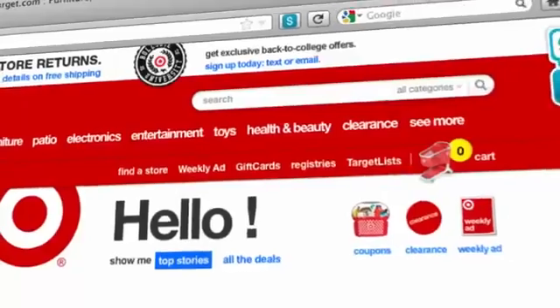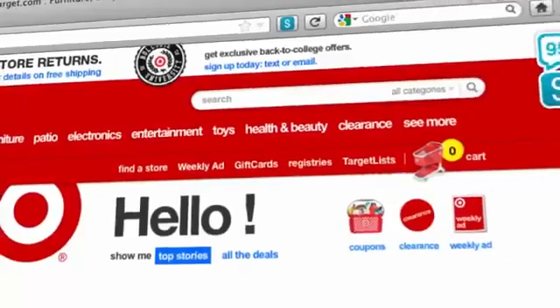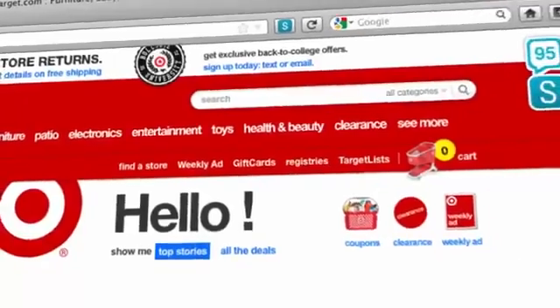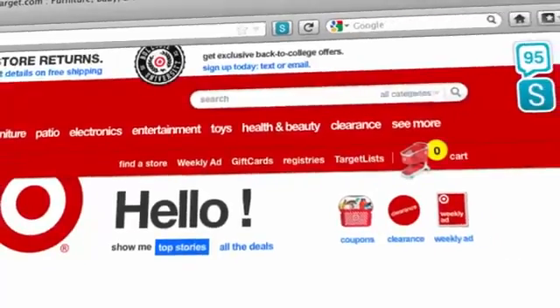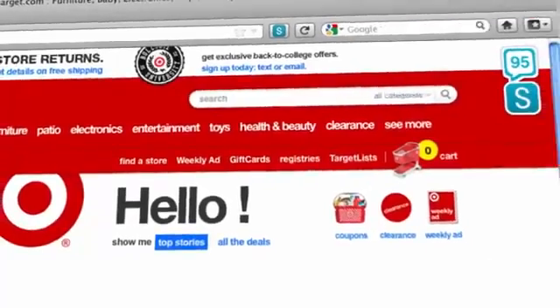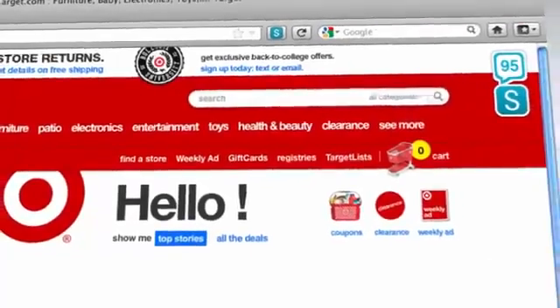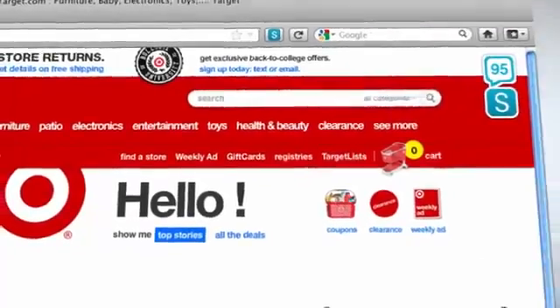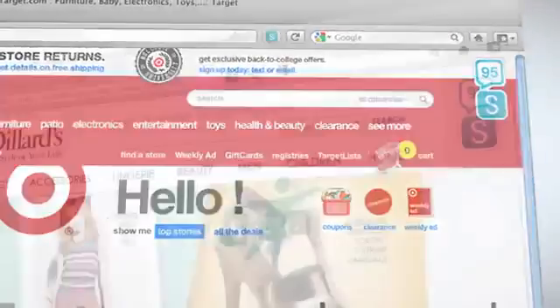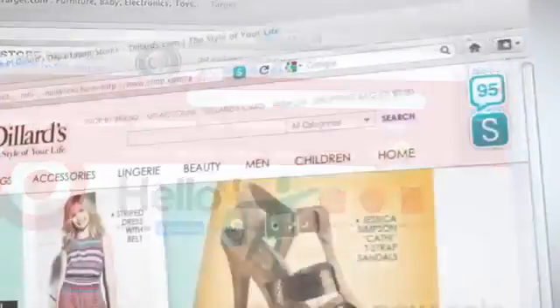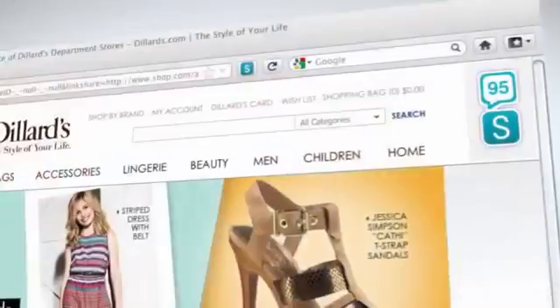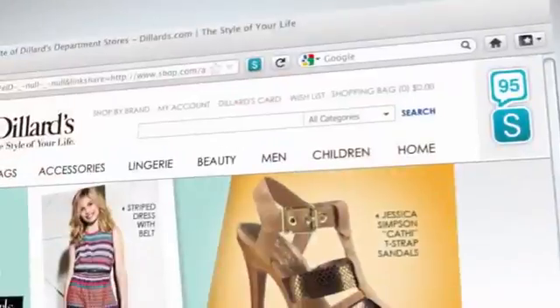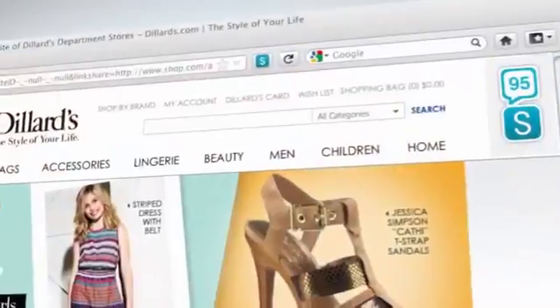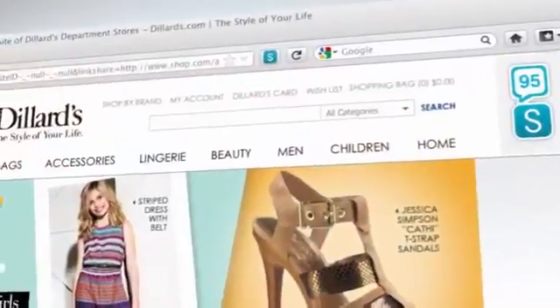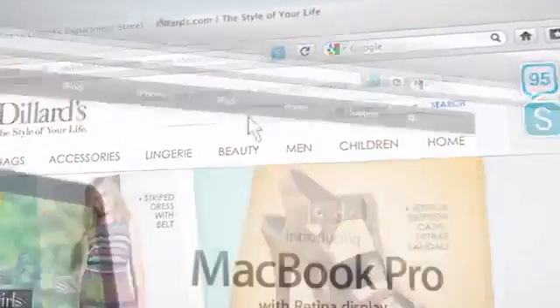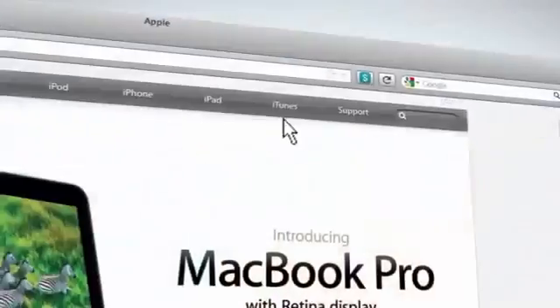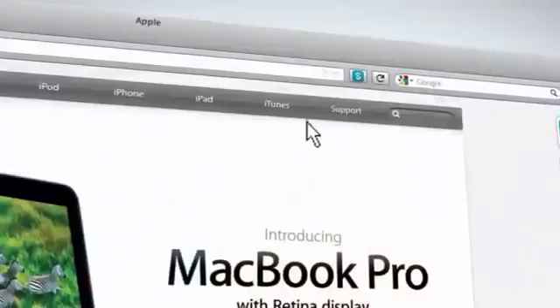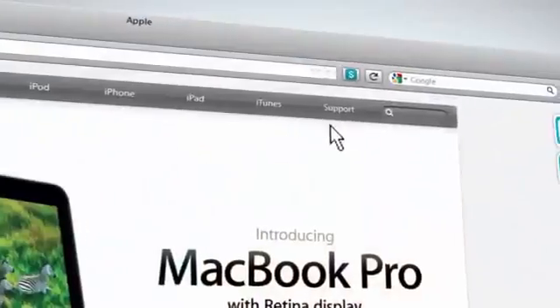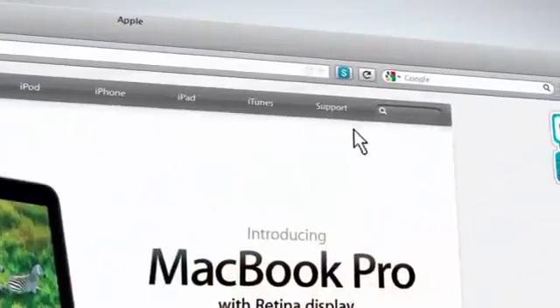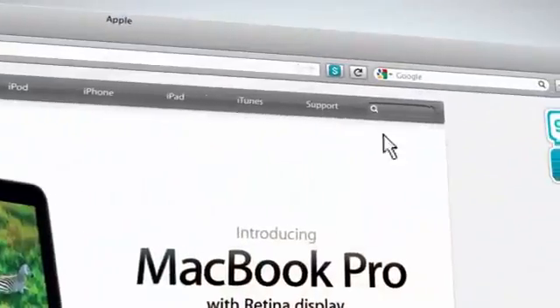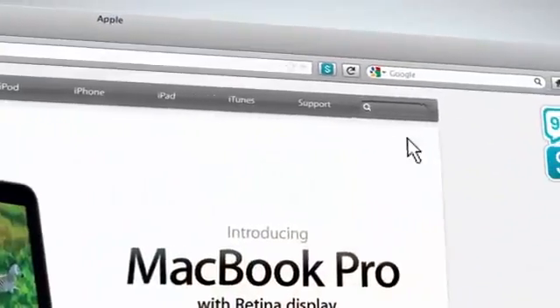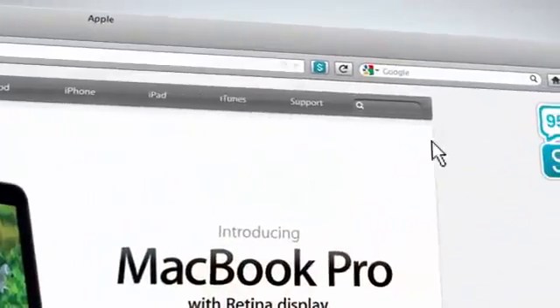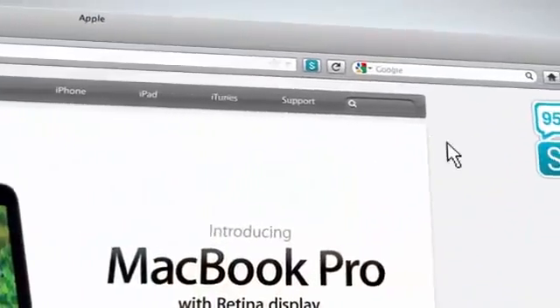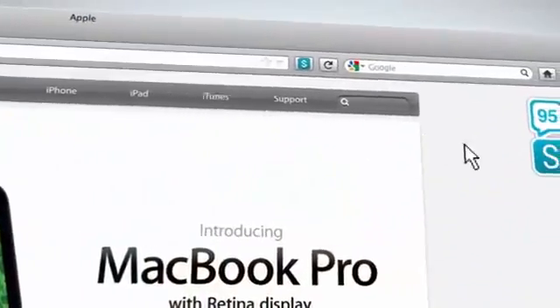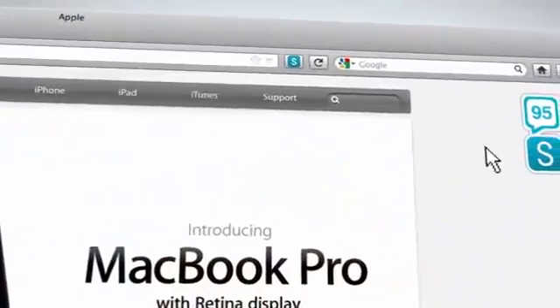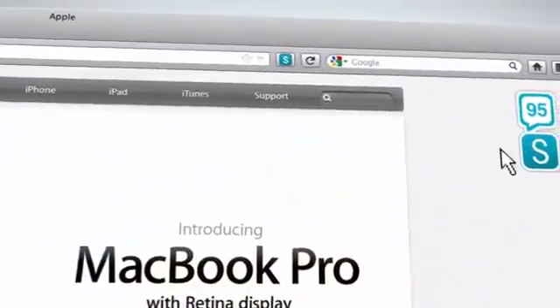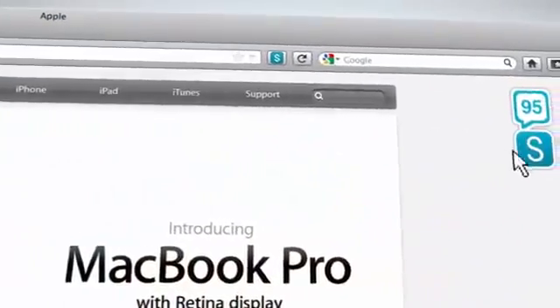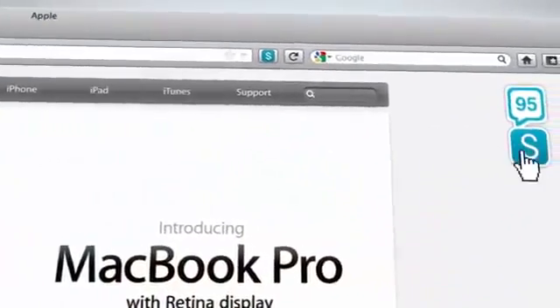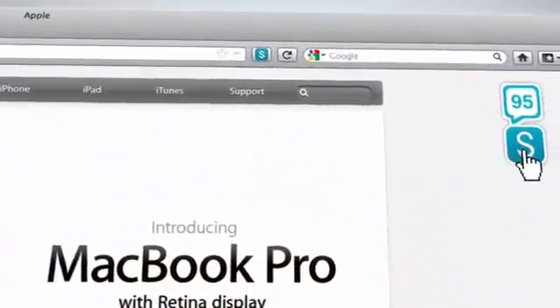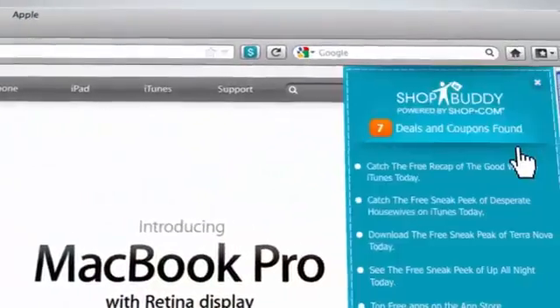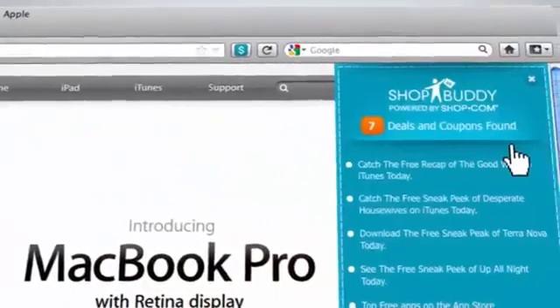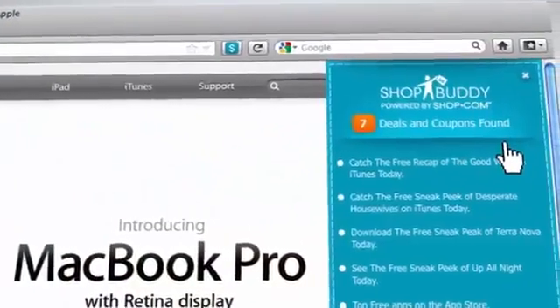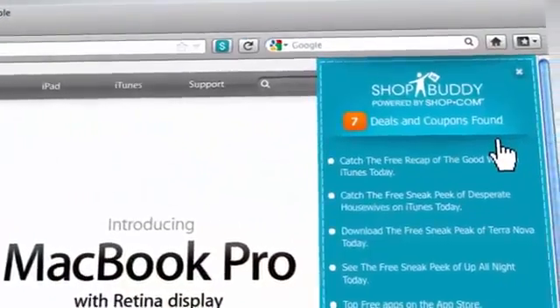From home goods, to fashion, to electronics, ShopBuddy was made to find you all the deals.